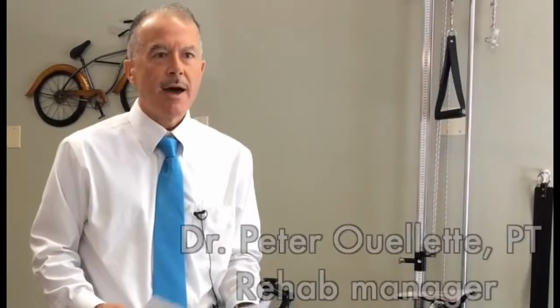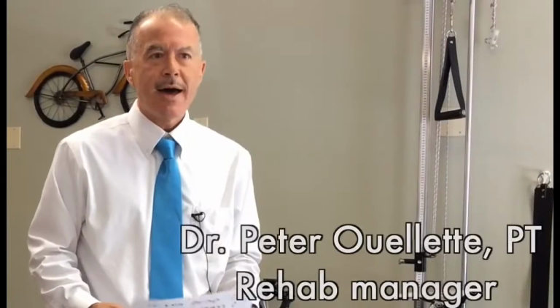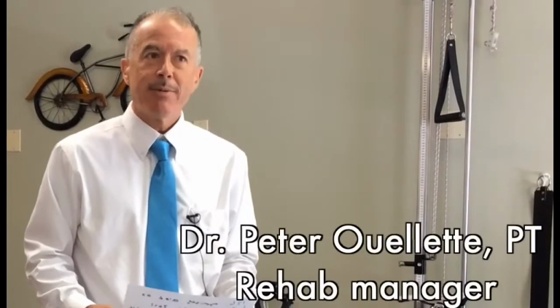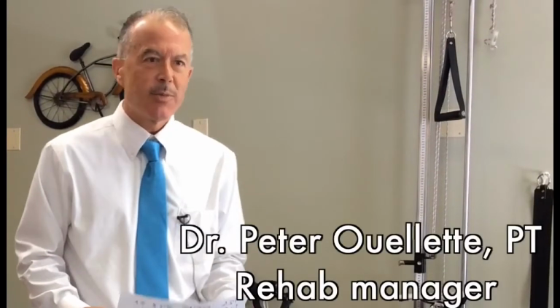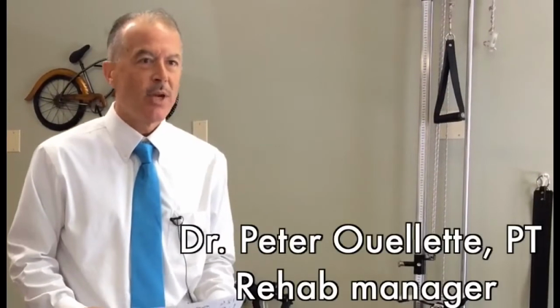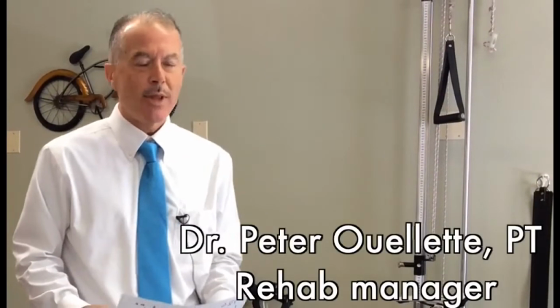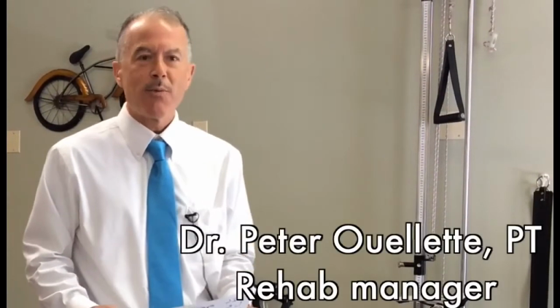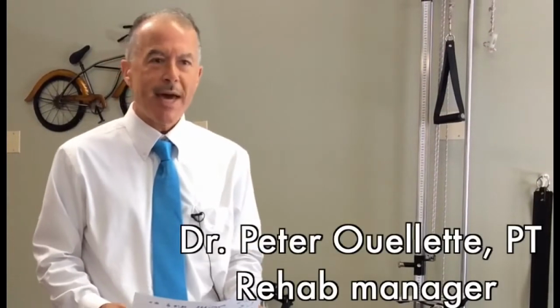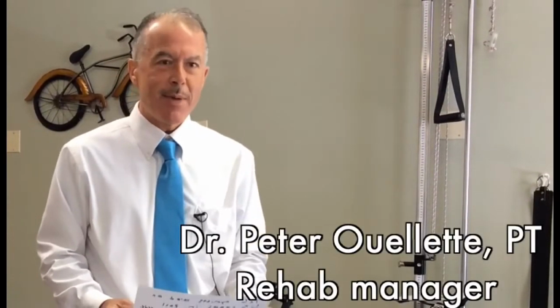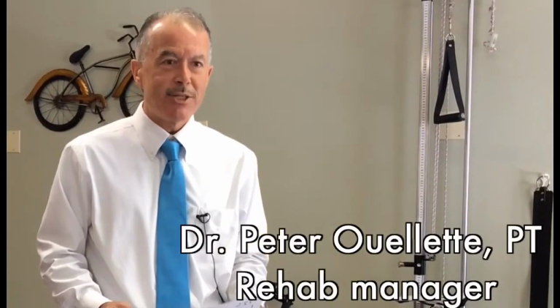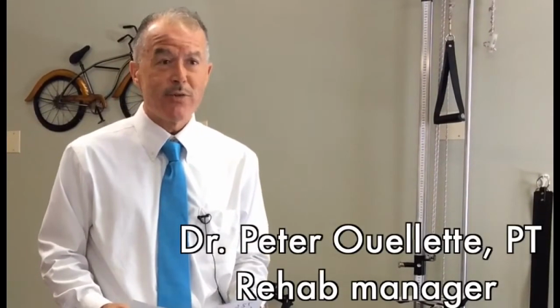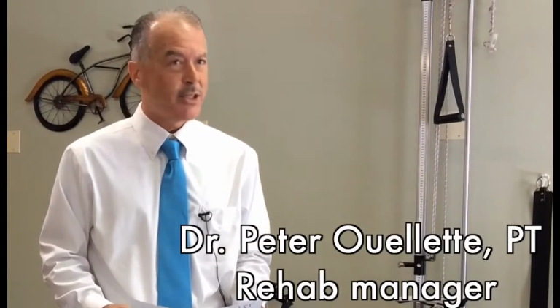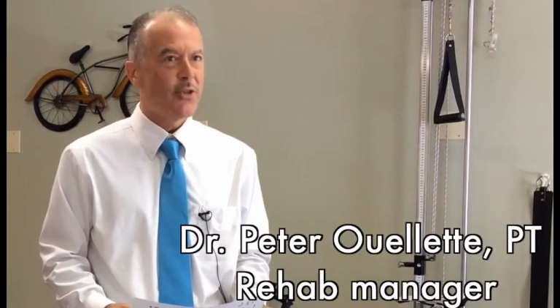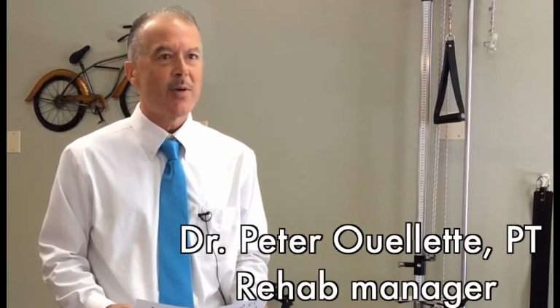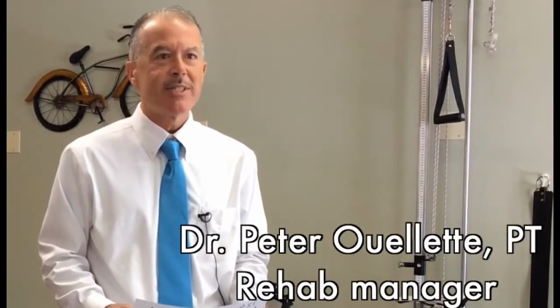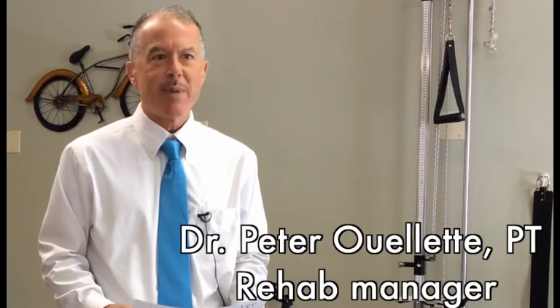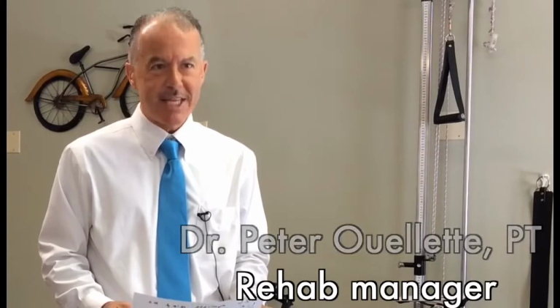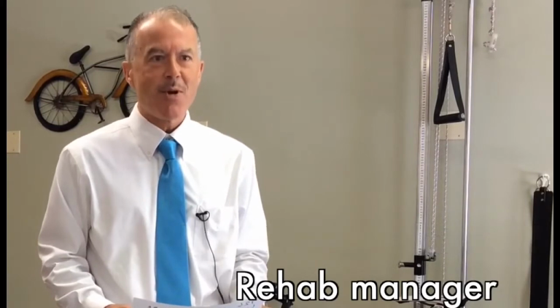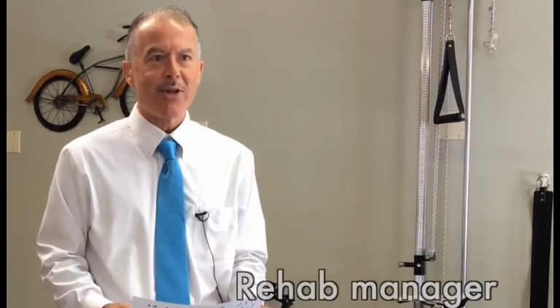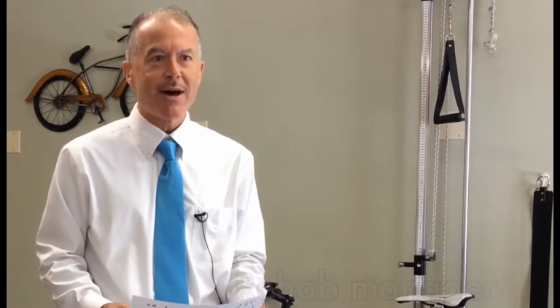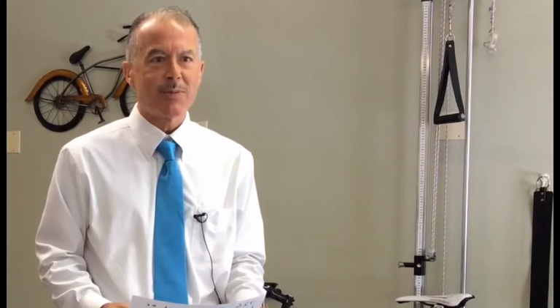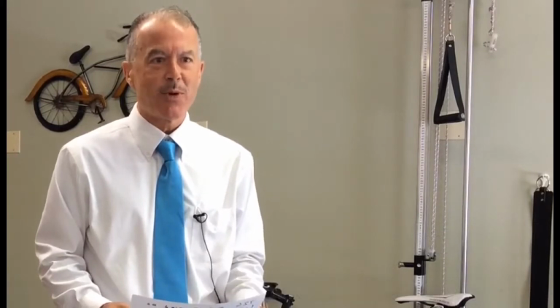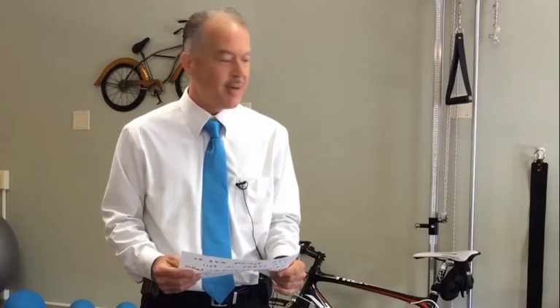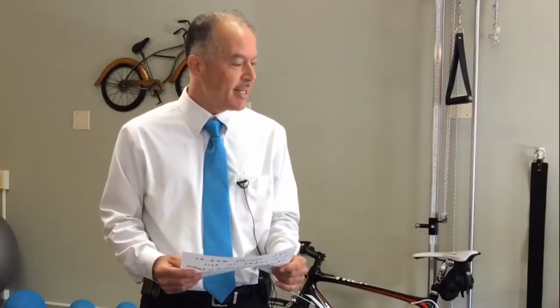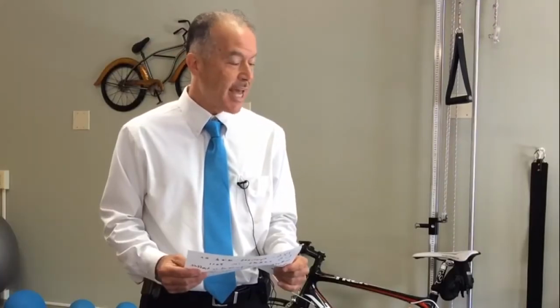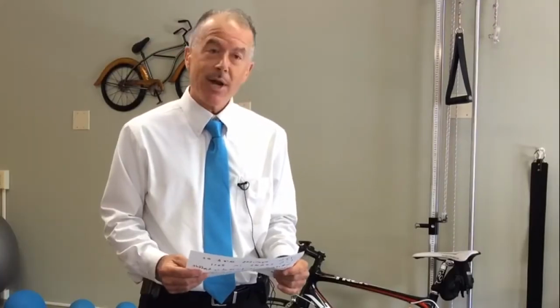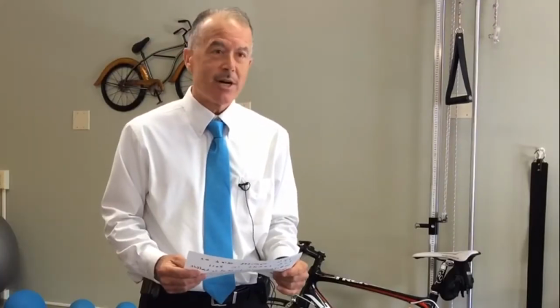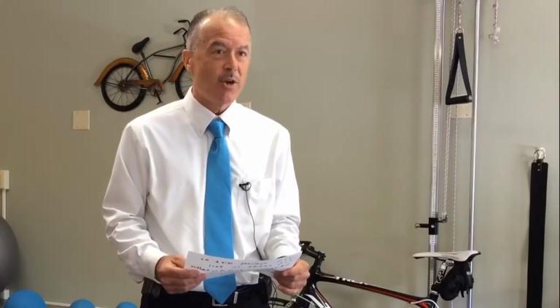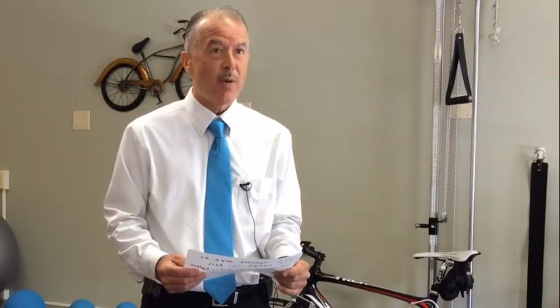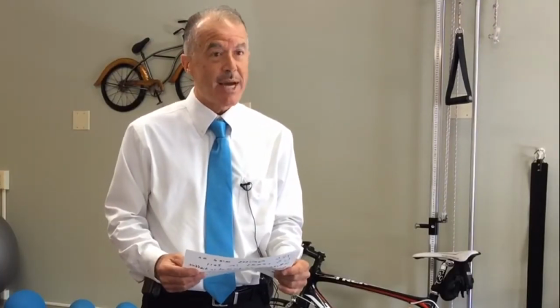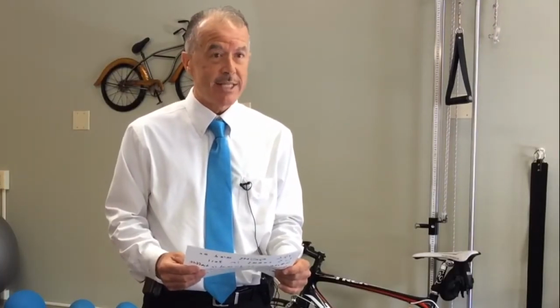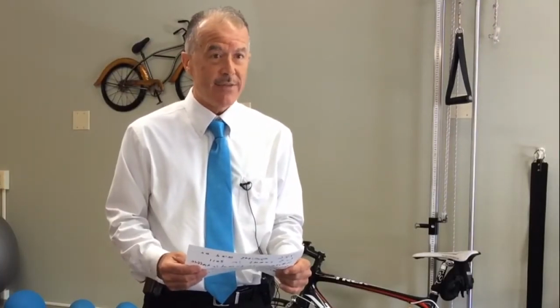Hi, I'm Dr. Peter Roulette, Rehab Manager and Physical Therapist at Bay State Mary Lane Hospital. Today I want to talk to you about bike safety.